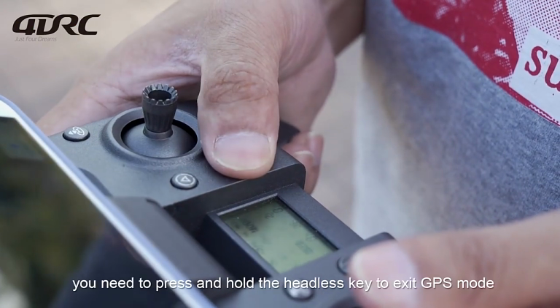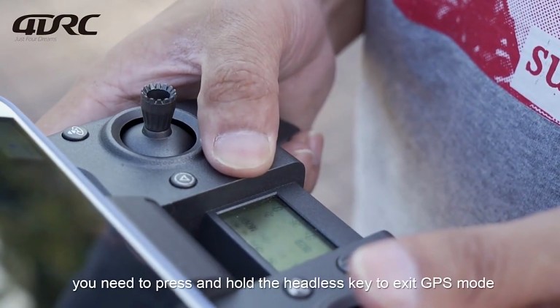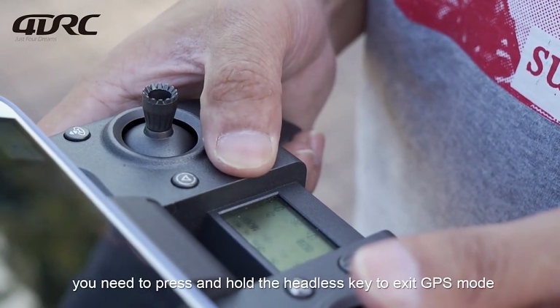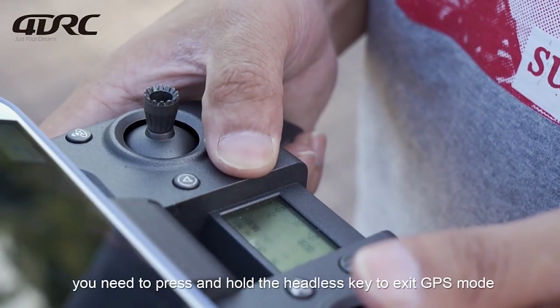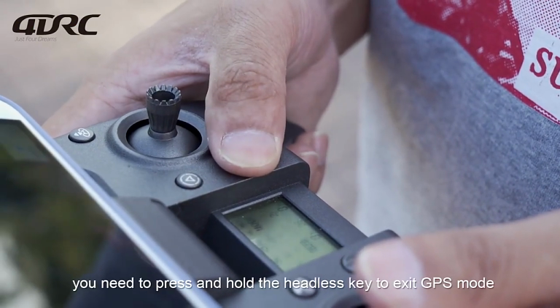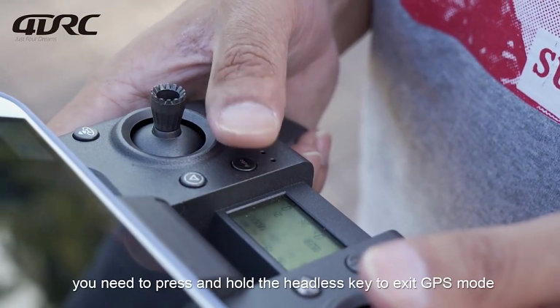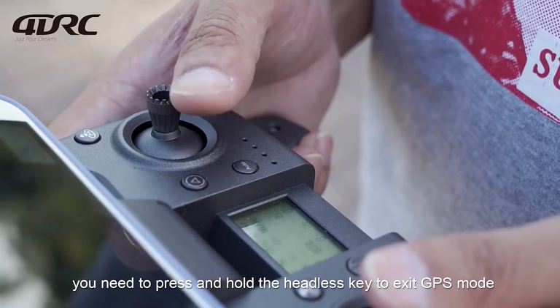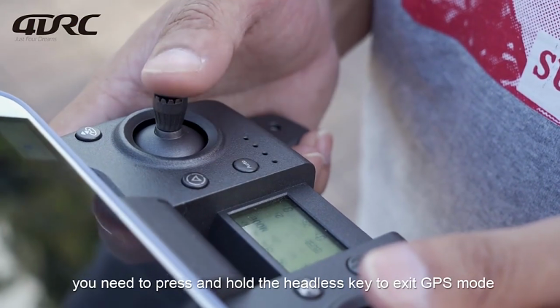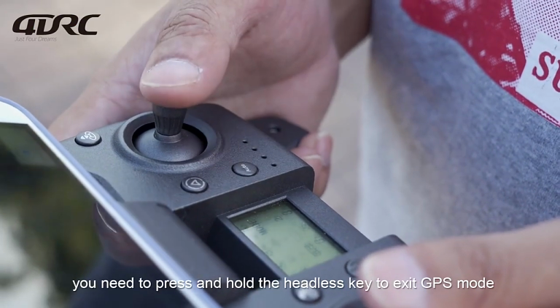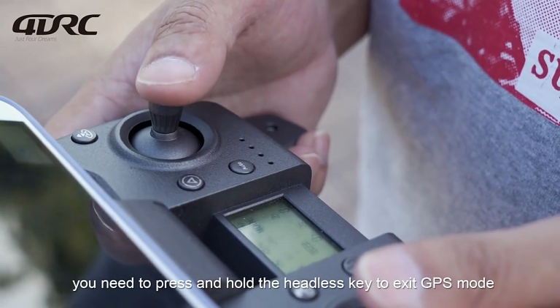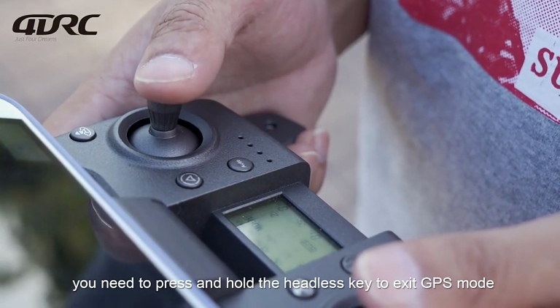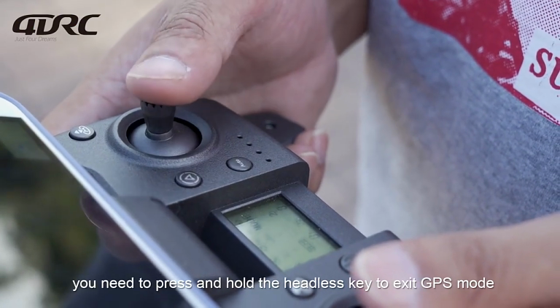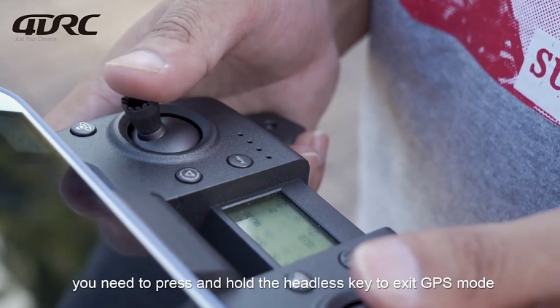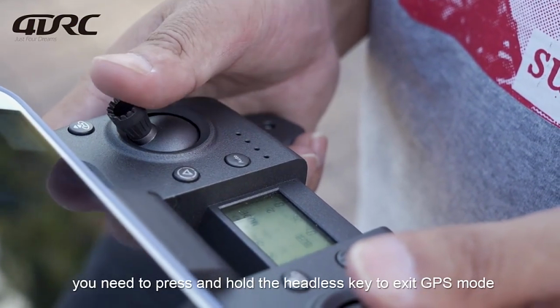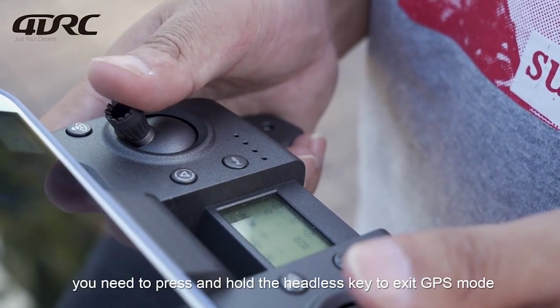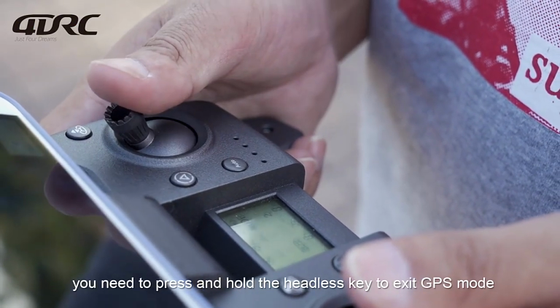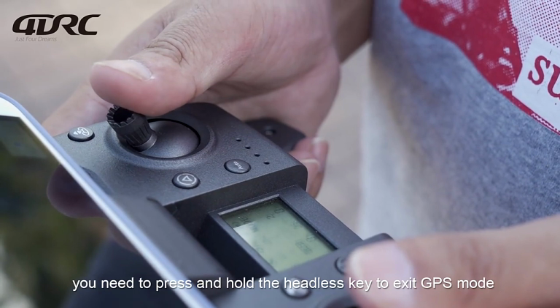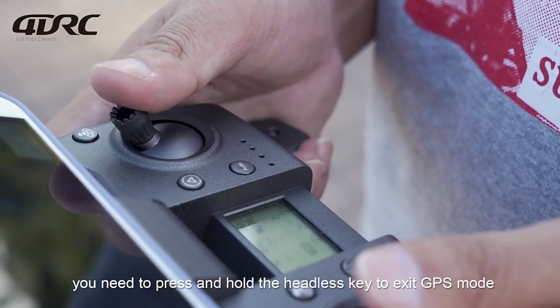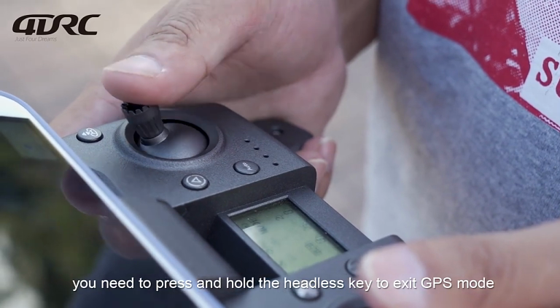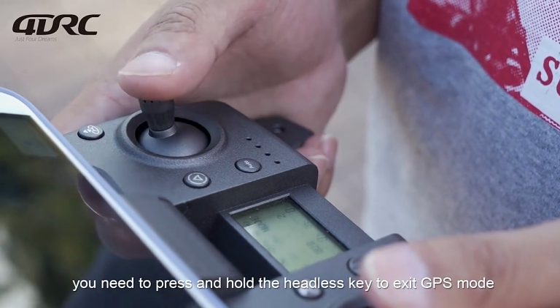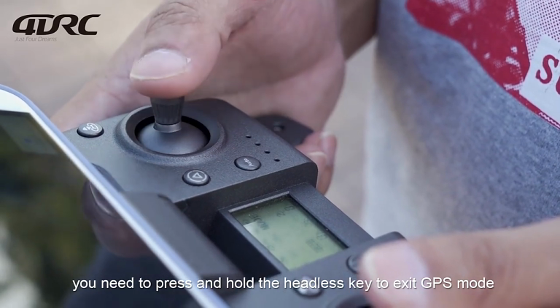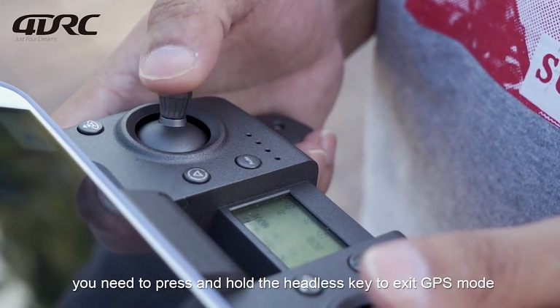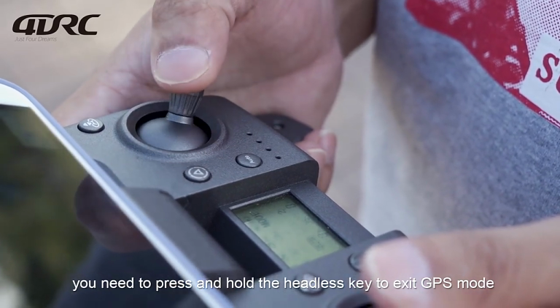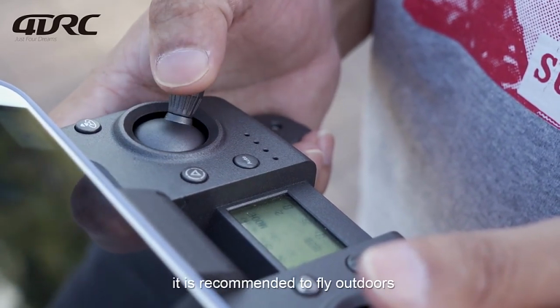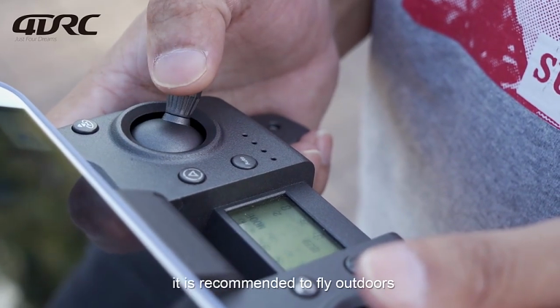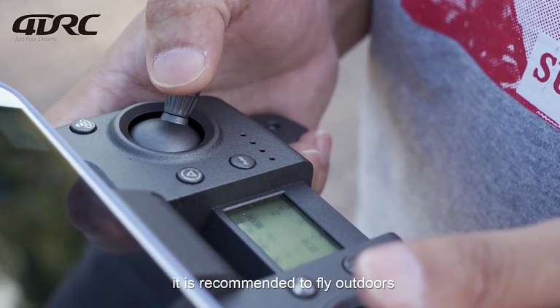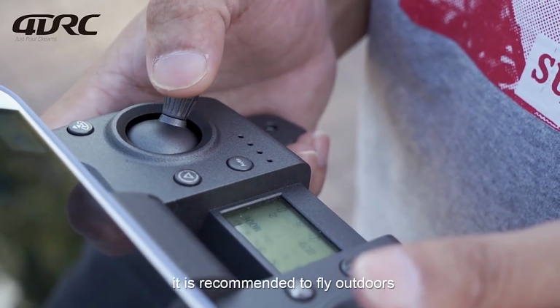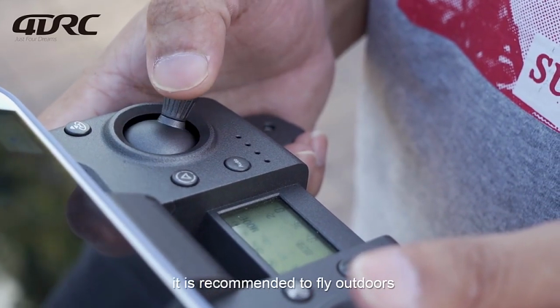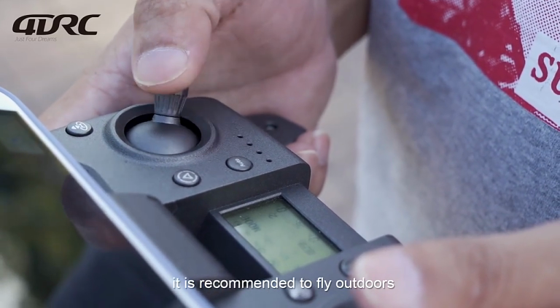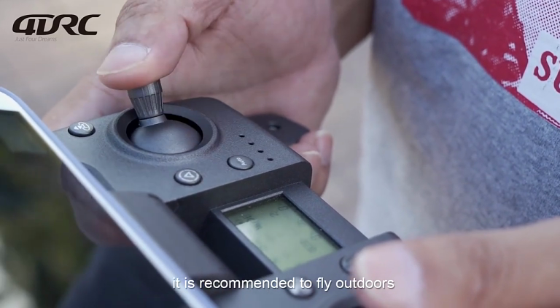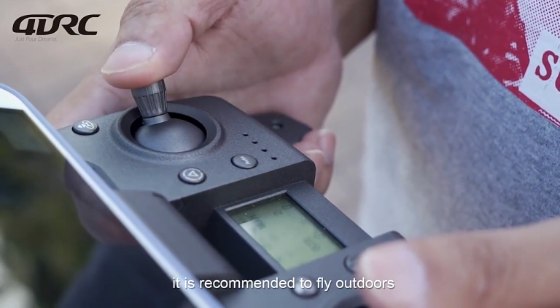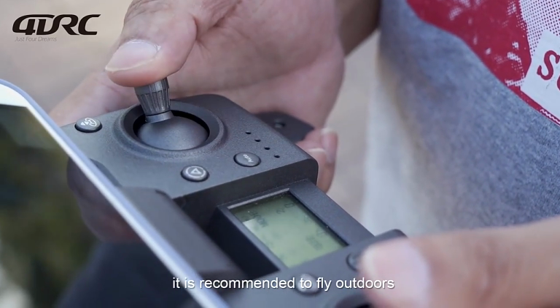If operating indoors, you need to press and hold the headless key to exit GPS mode. It is recommended to fly outdoors.